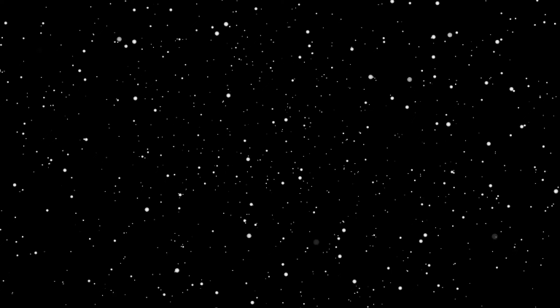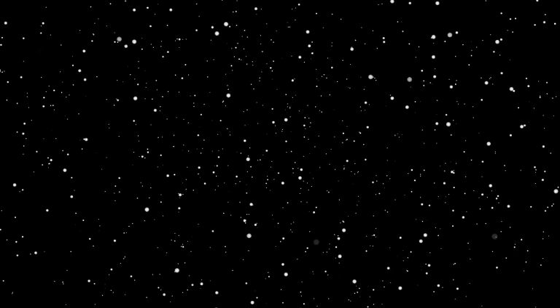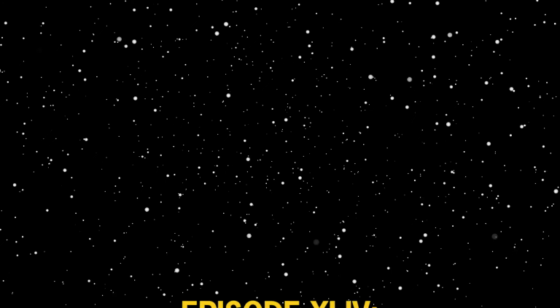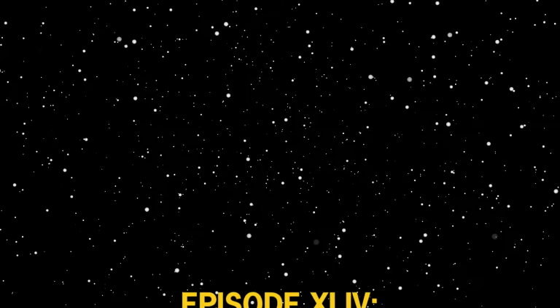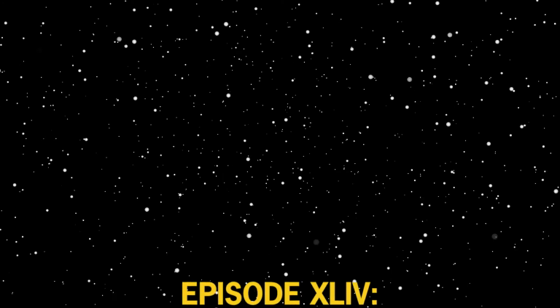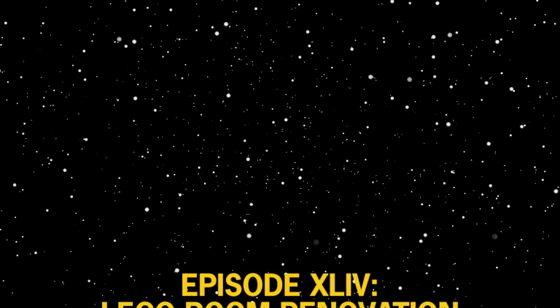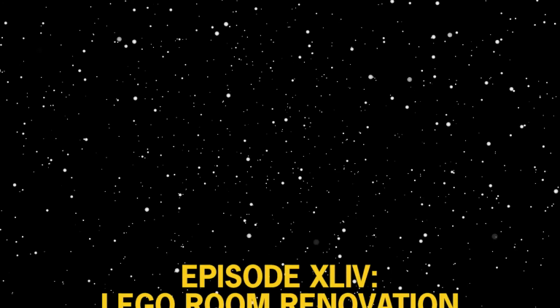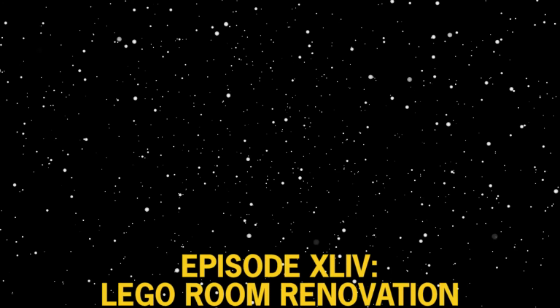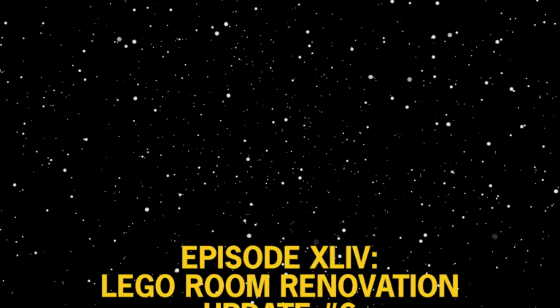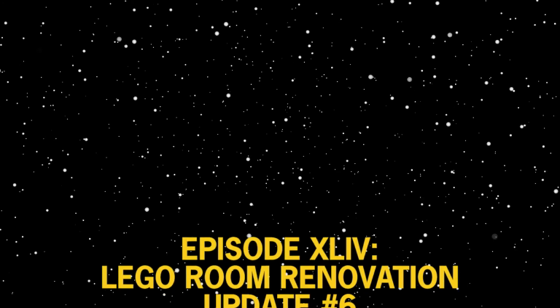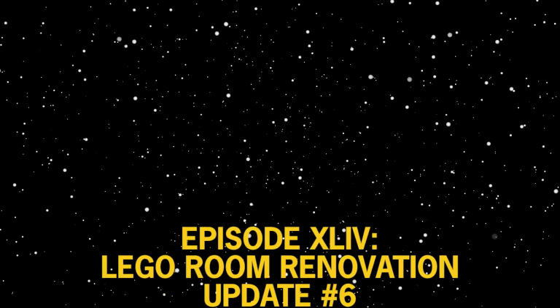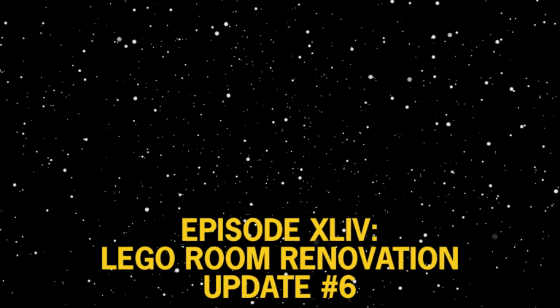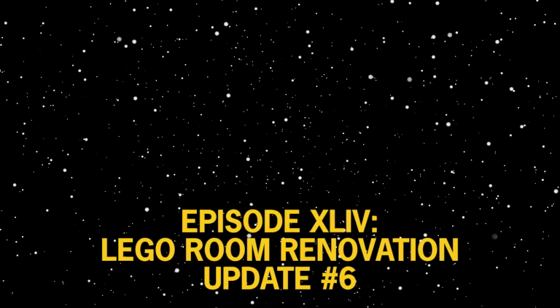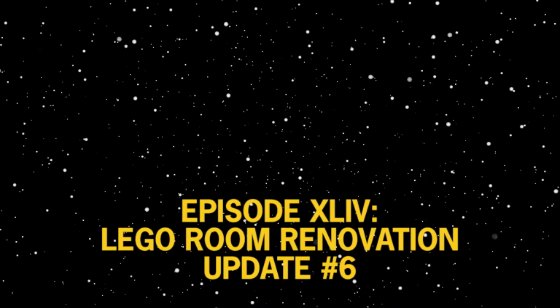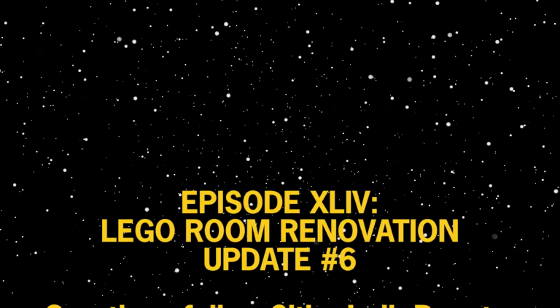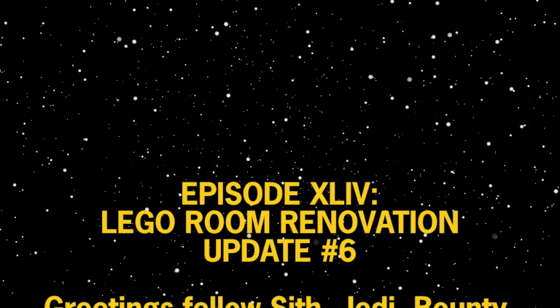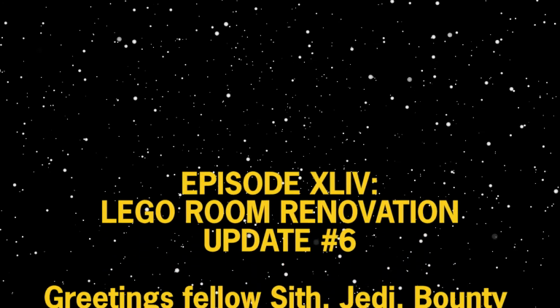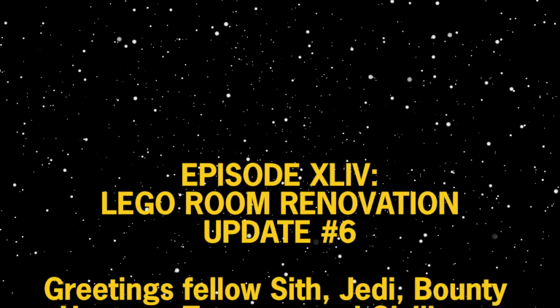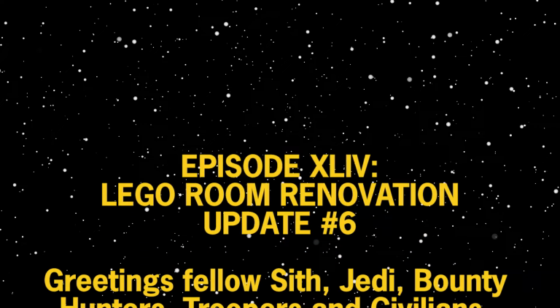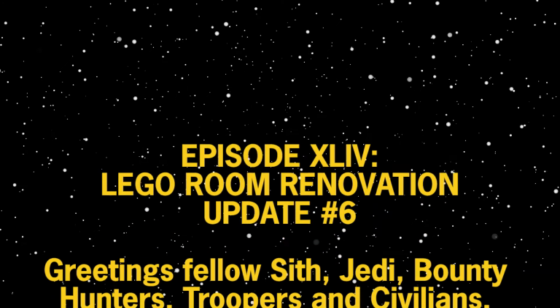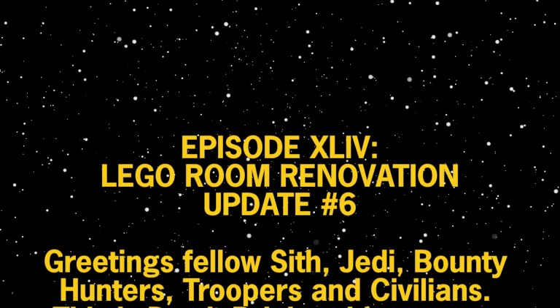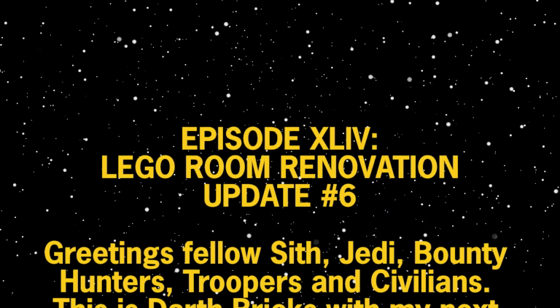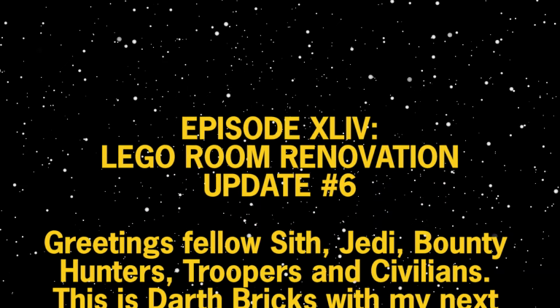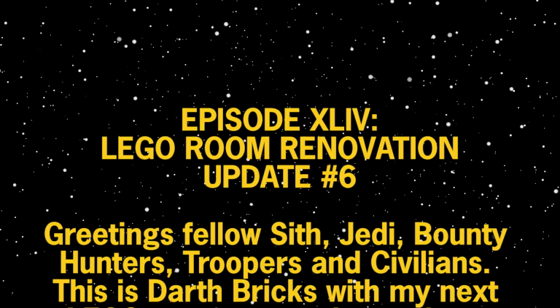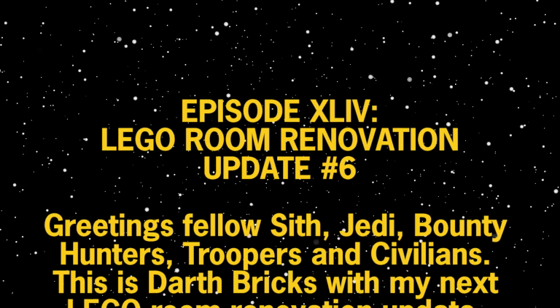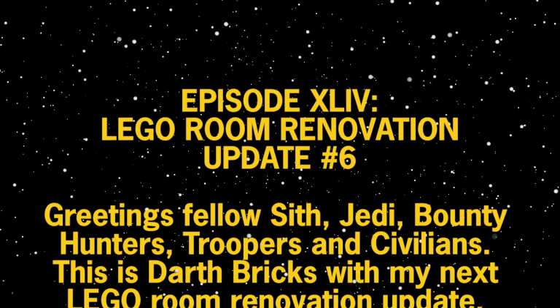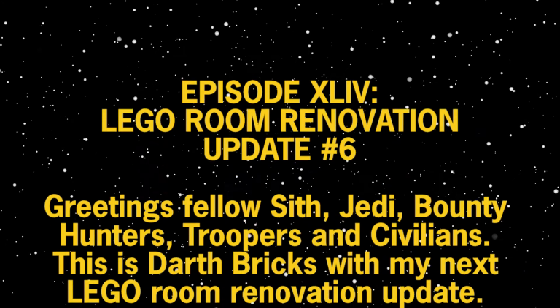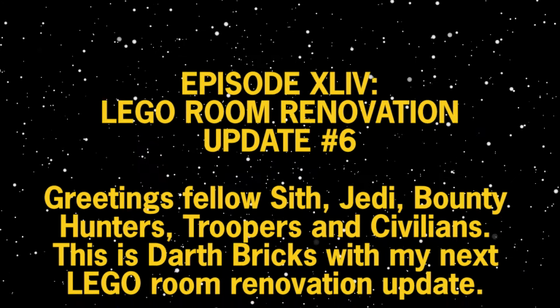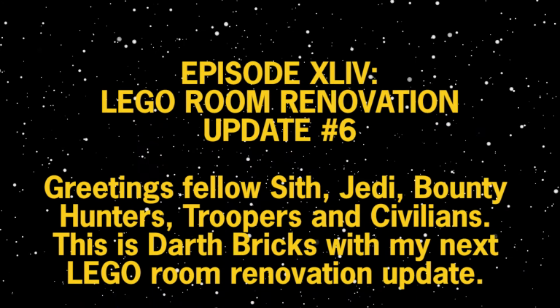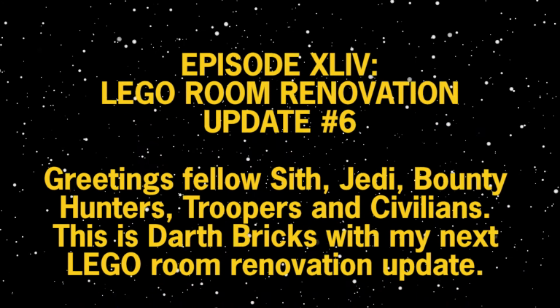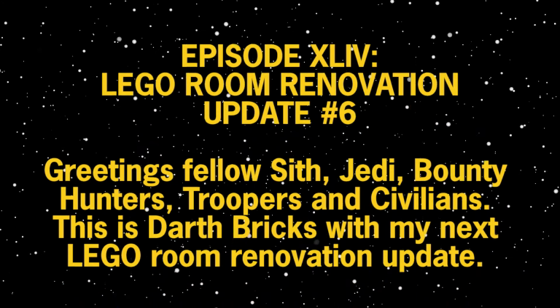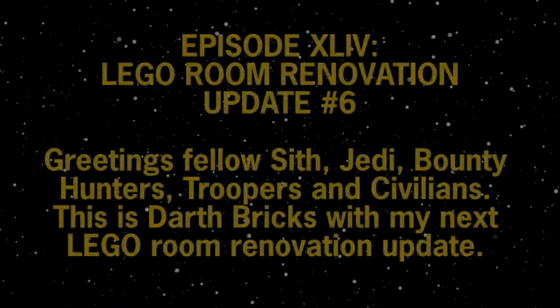Greetings, fellow Sith, Jedi bound, Yandere's Troopers and Civilians. This is Darth Bricks with another one of my Renovating the Lego Room videos.